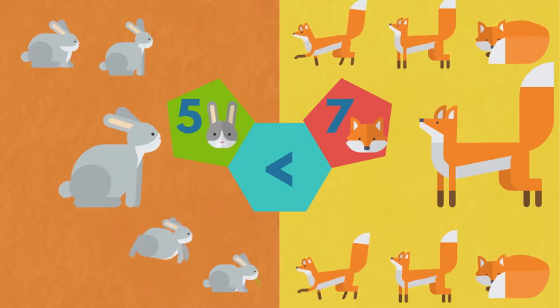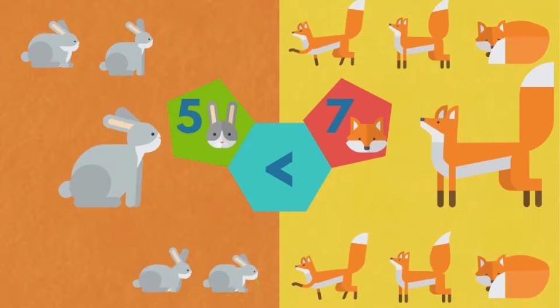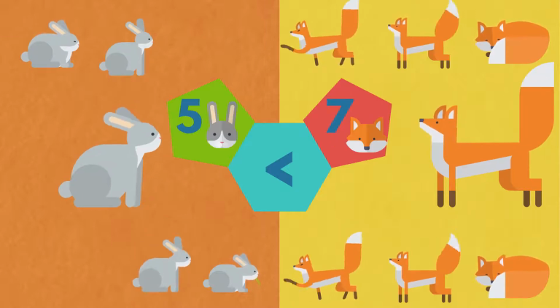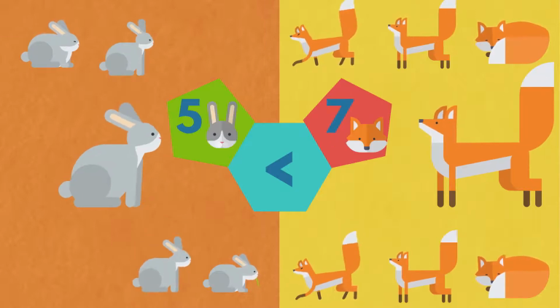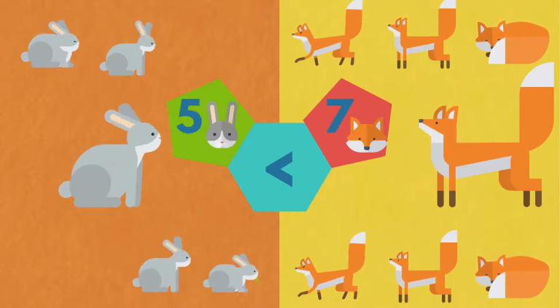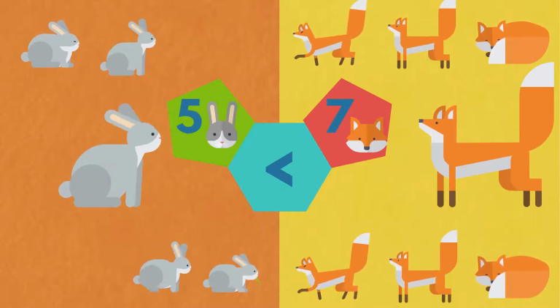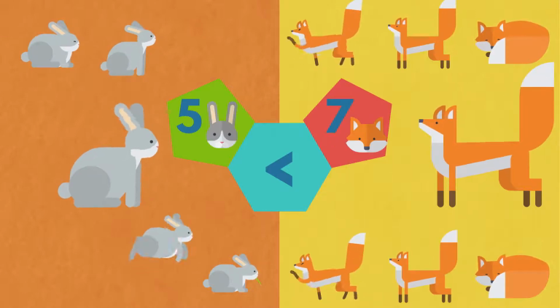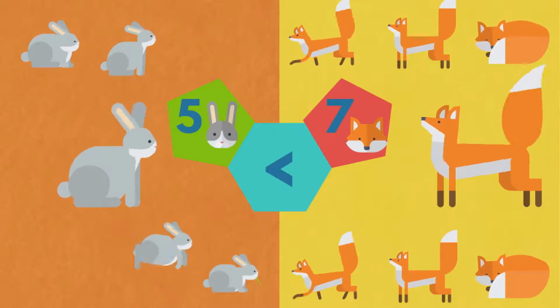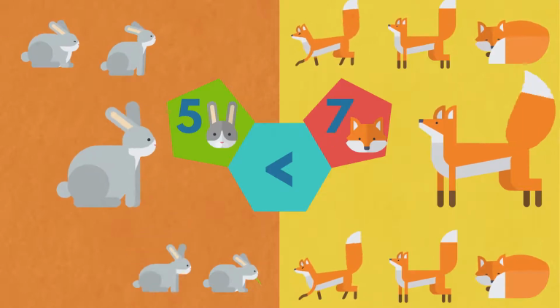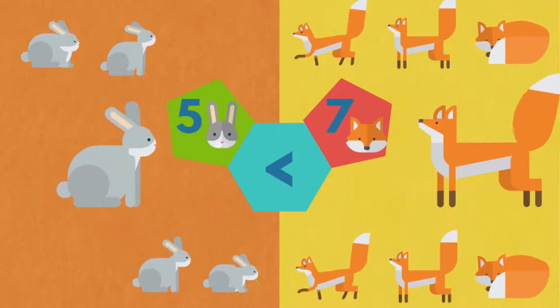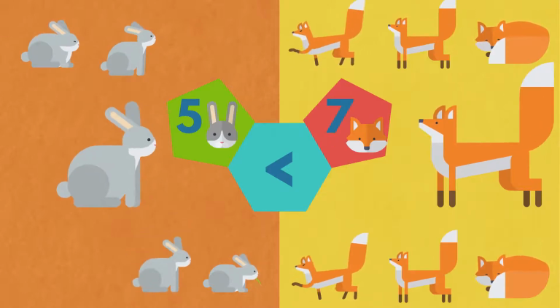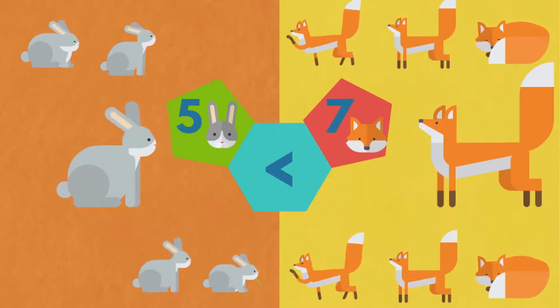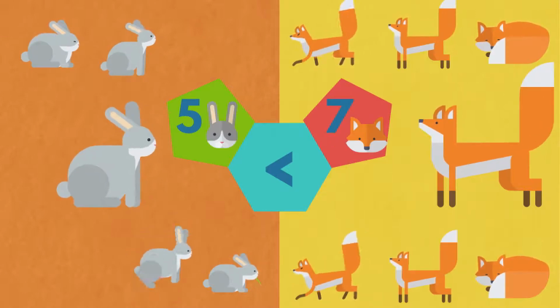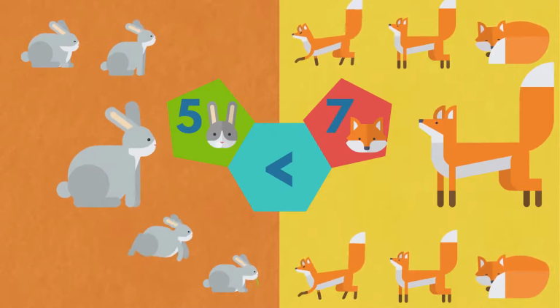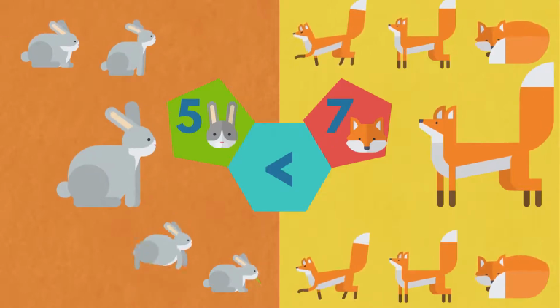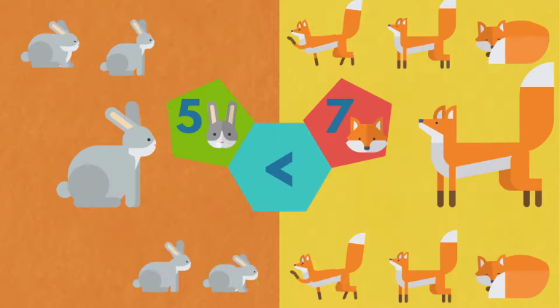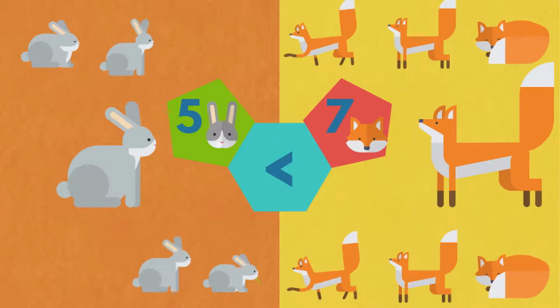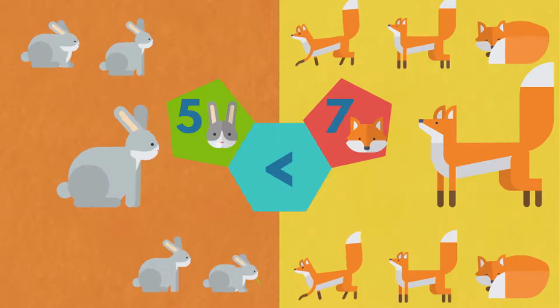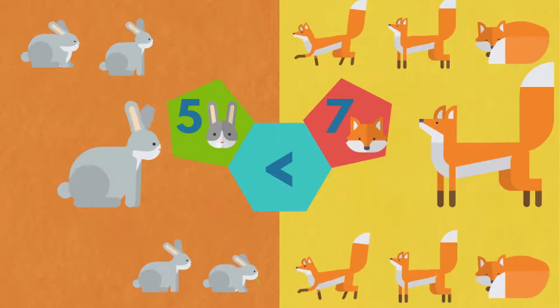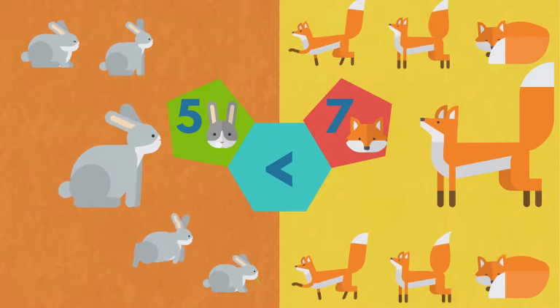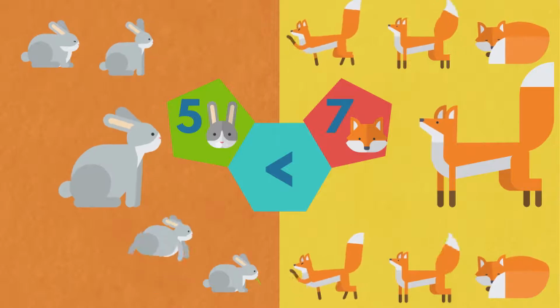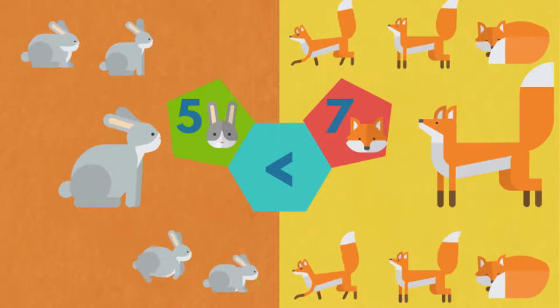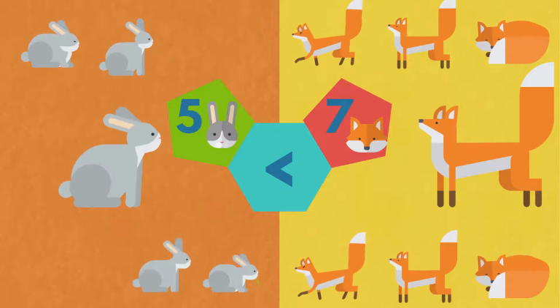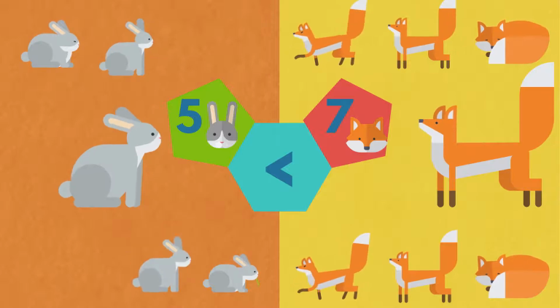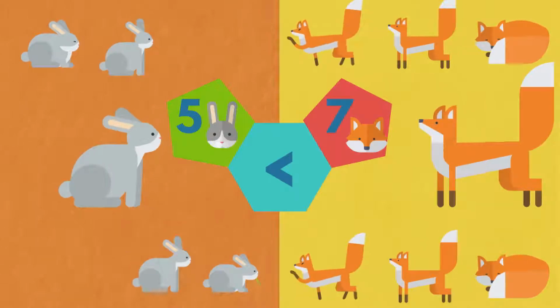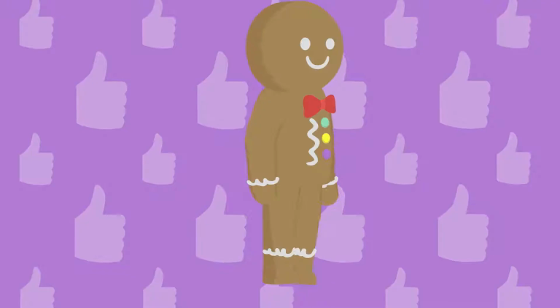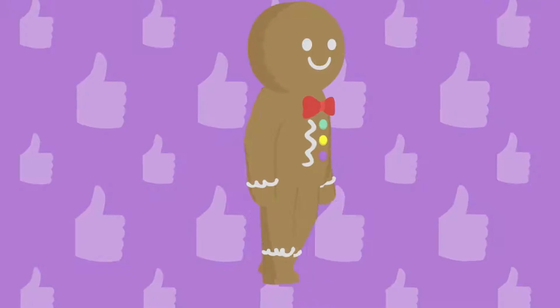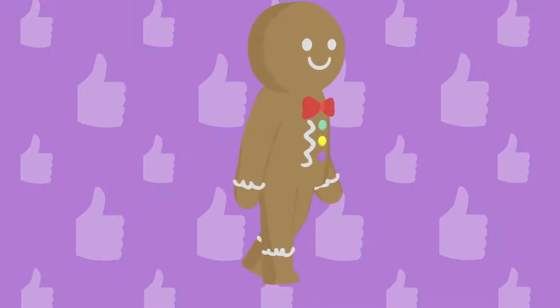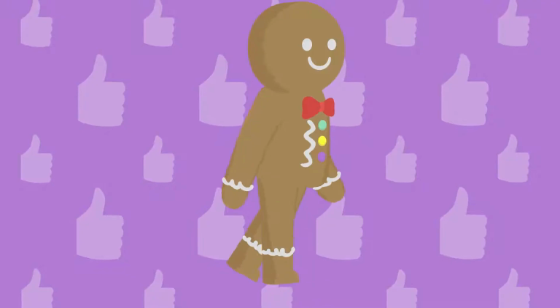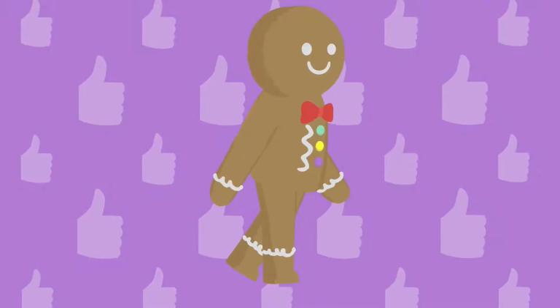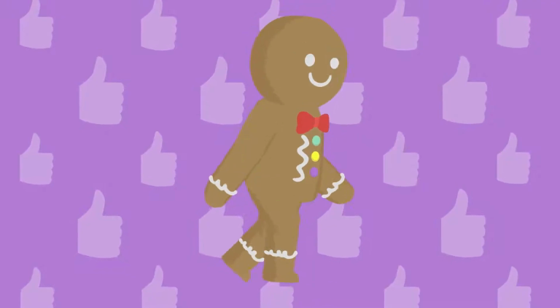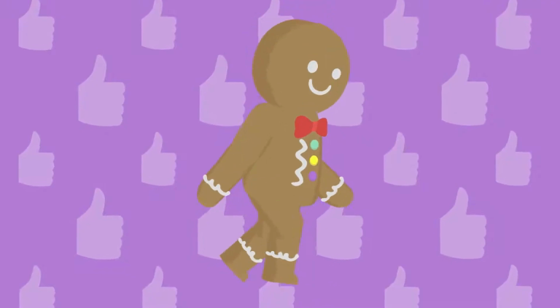The rabbits are less than the foxes. Good job.